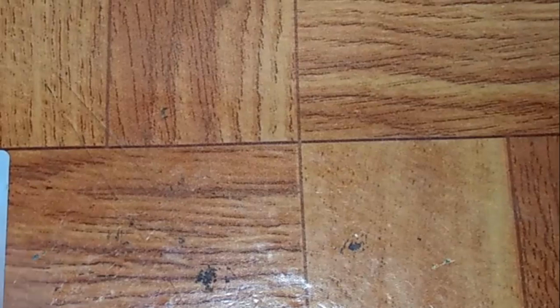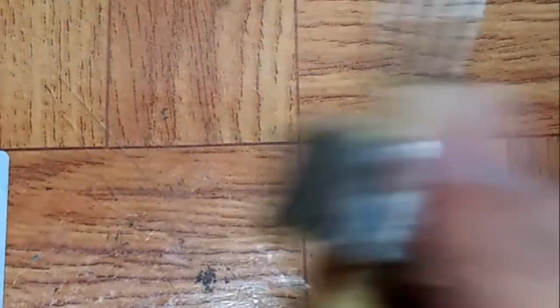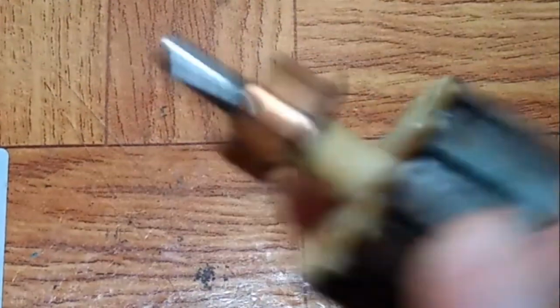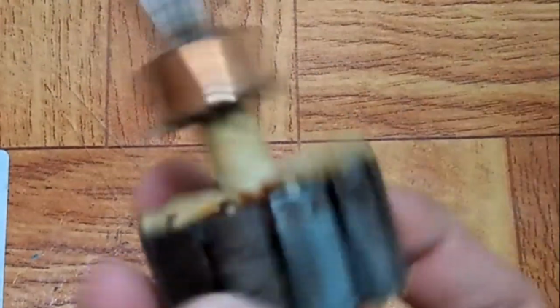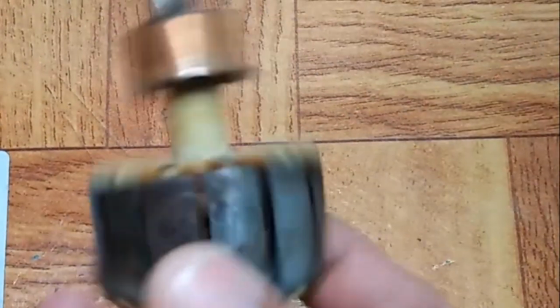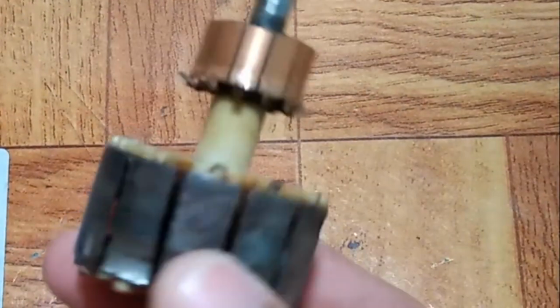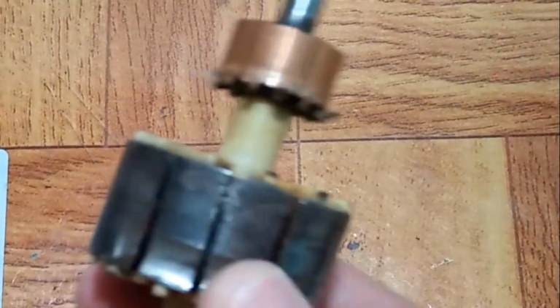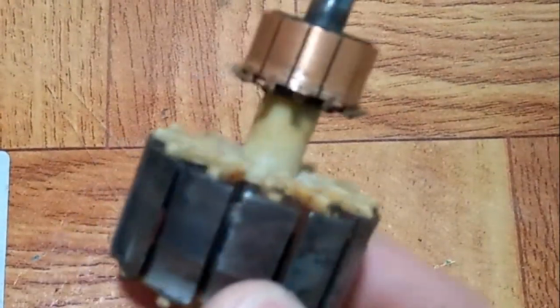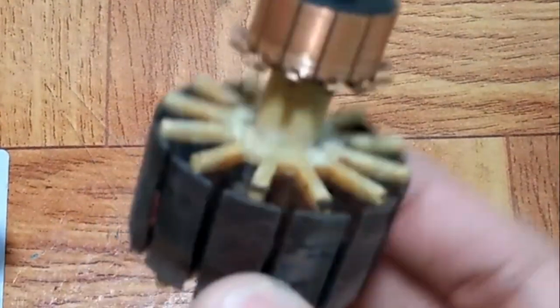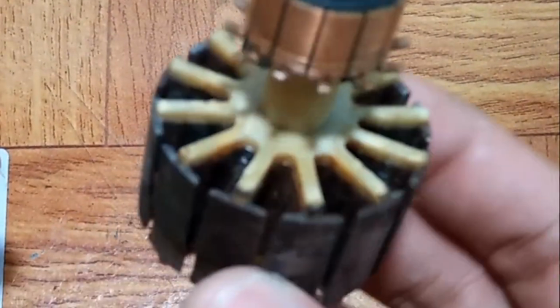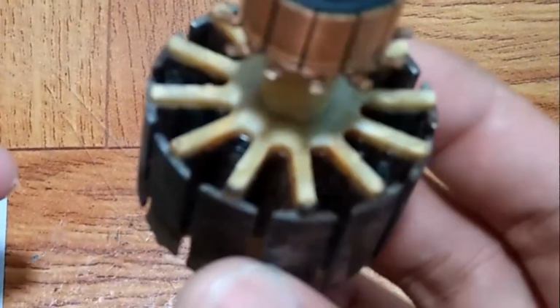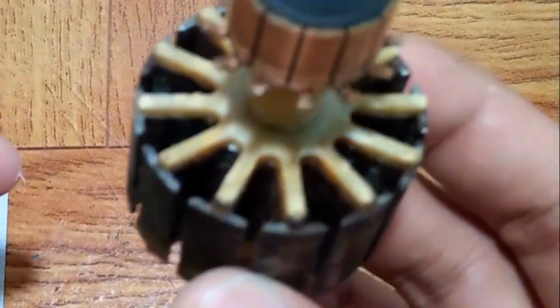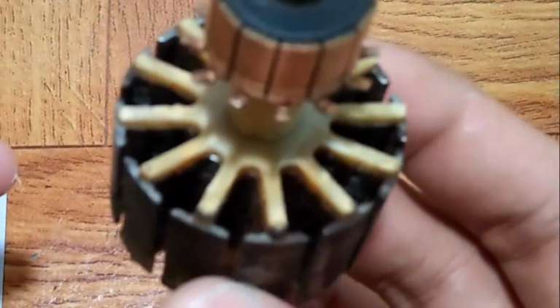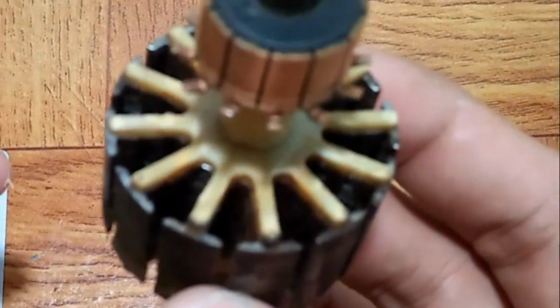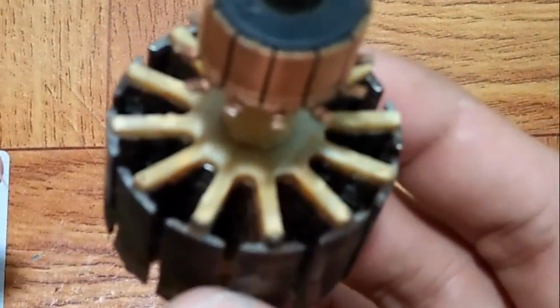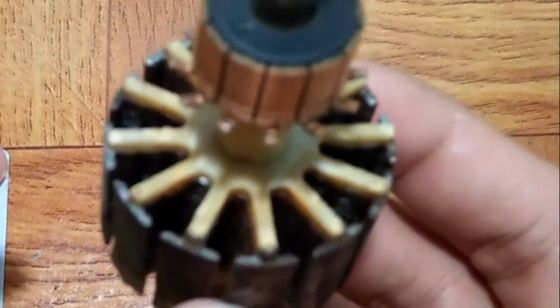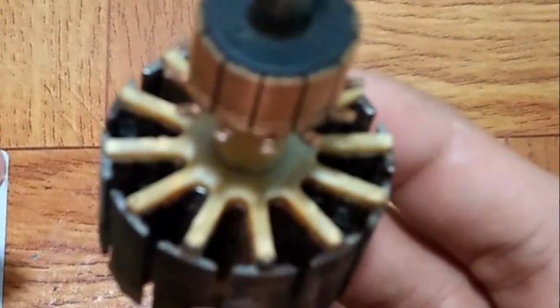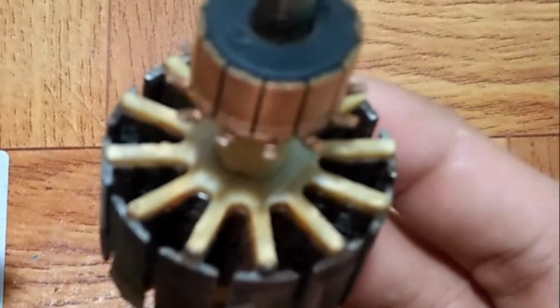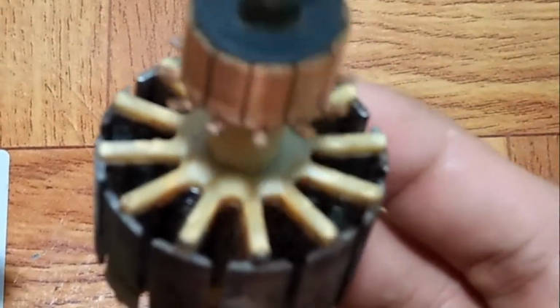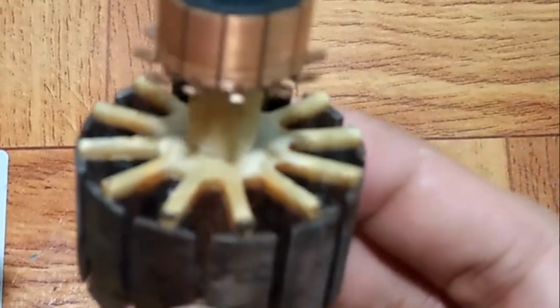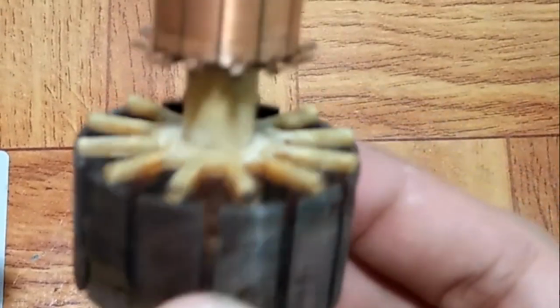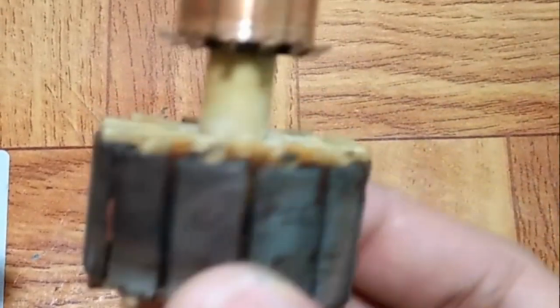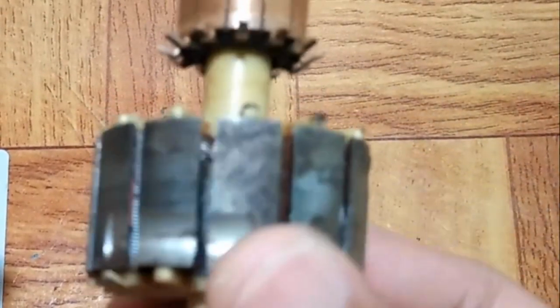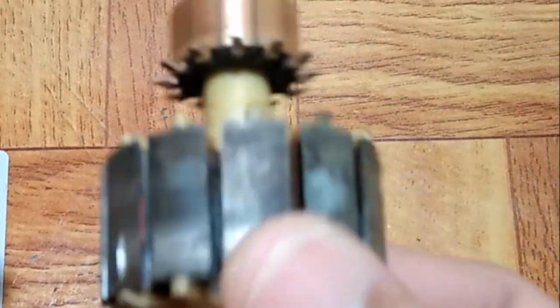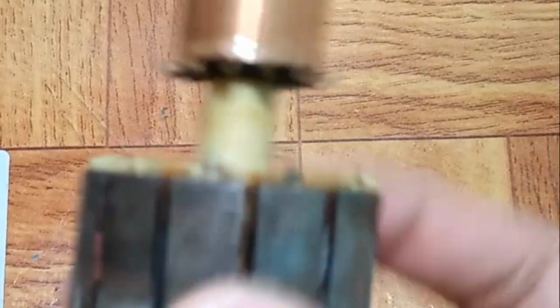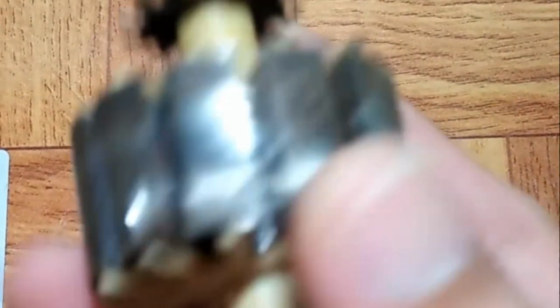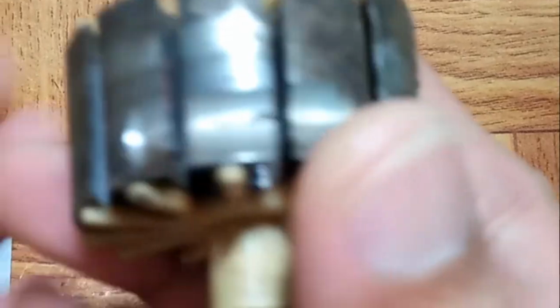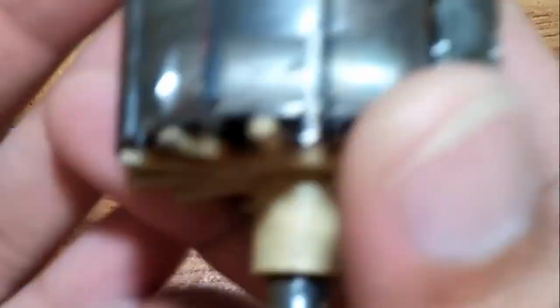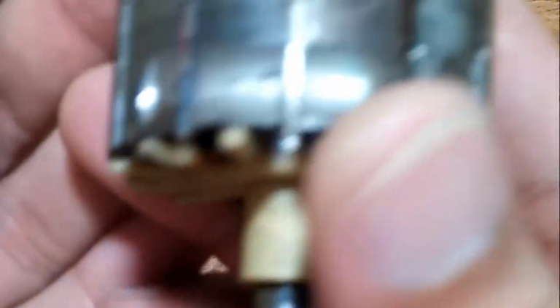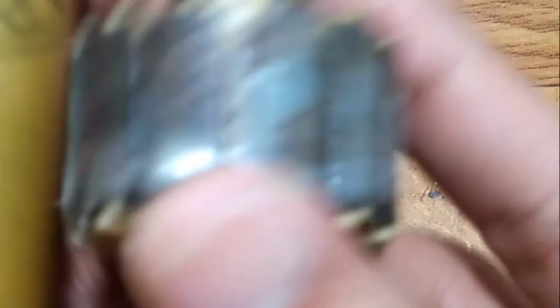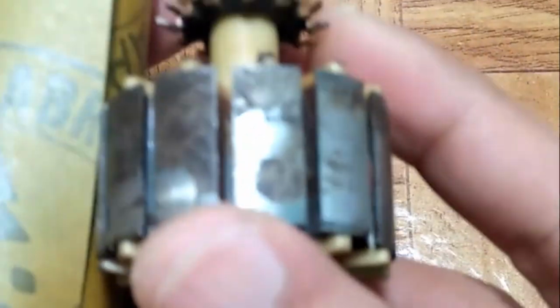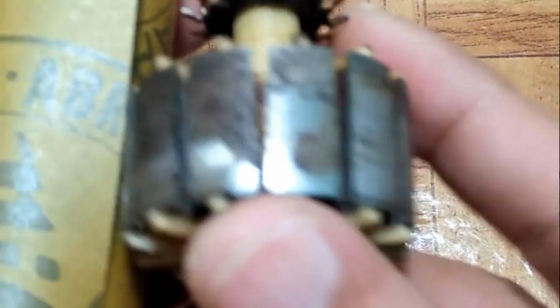Hello there YouTube friends! Today I will show you the types of insulating materials we use in armatures.